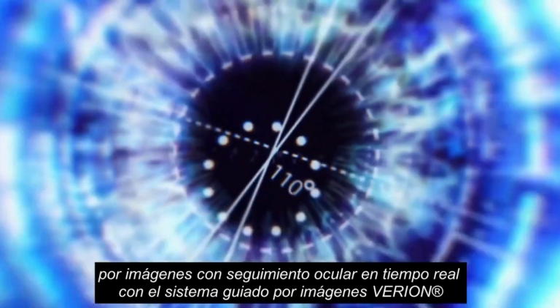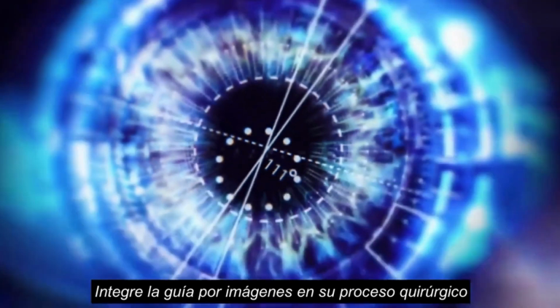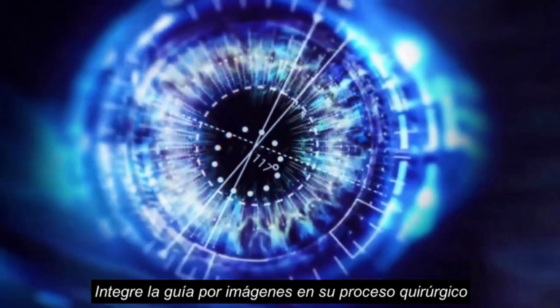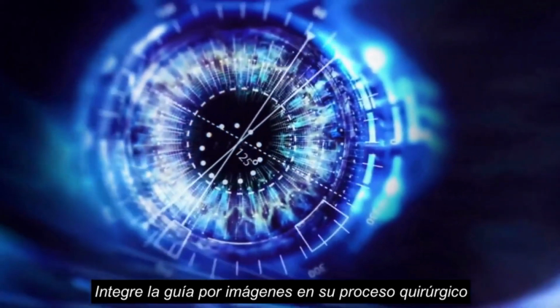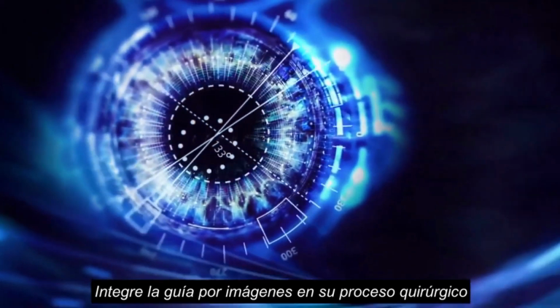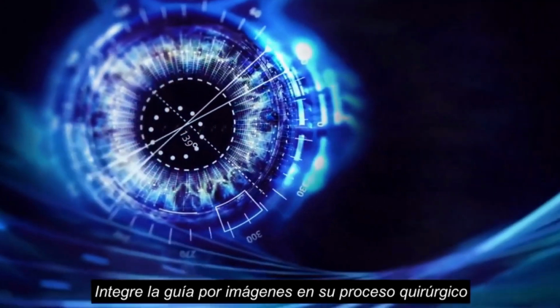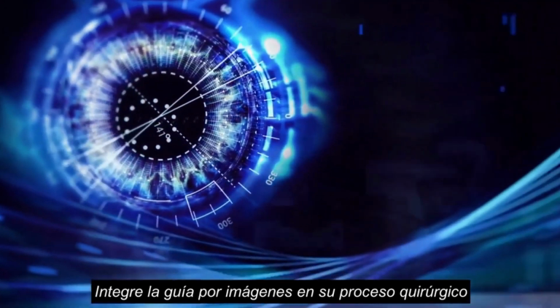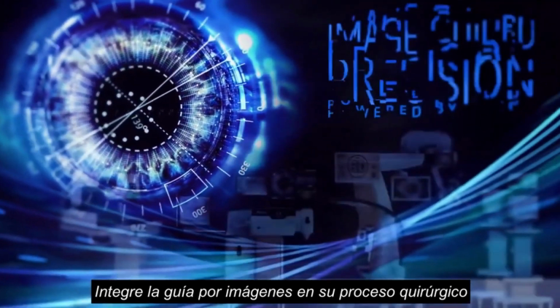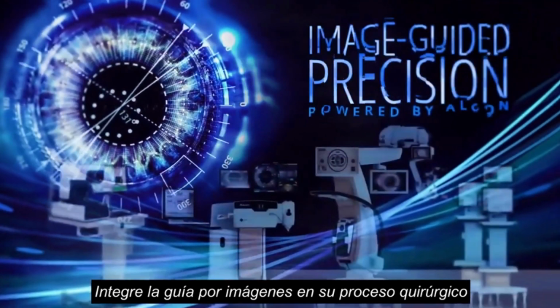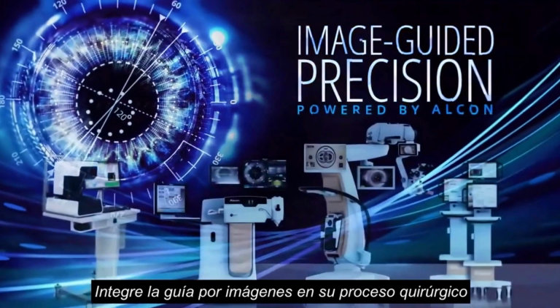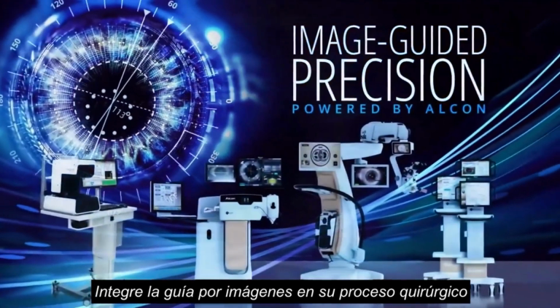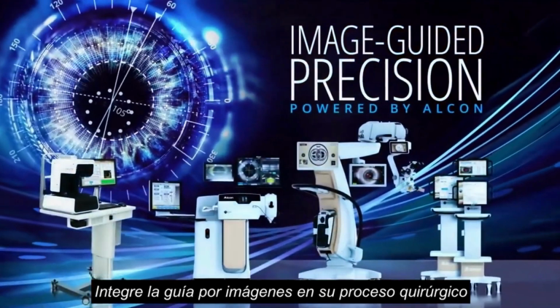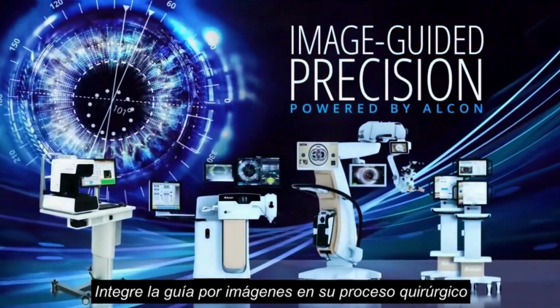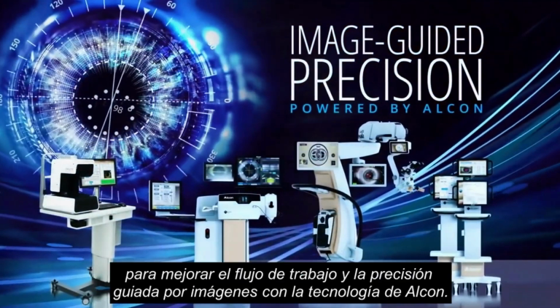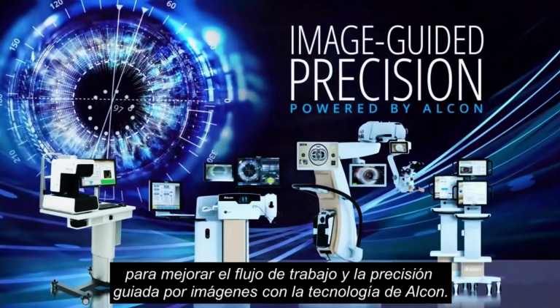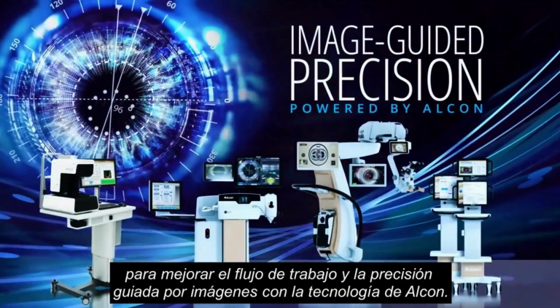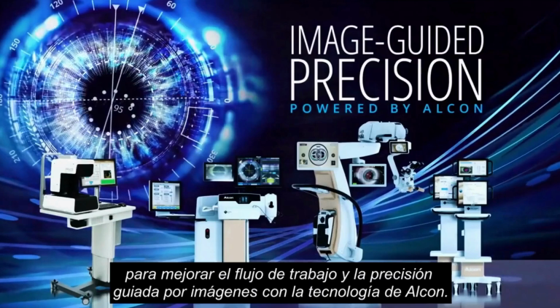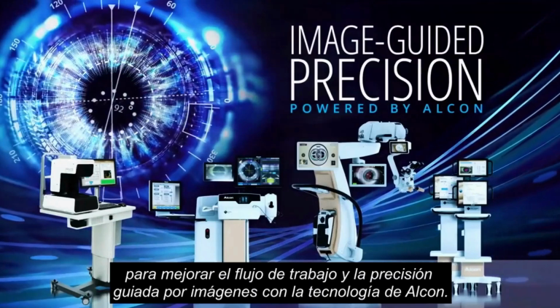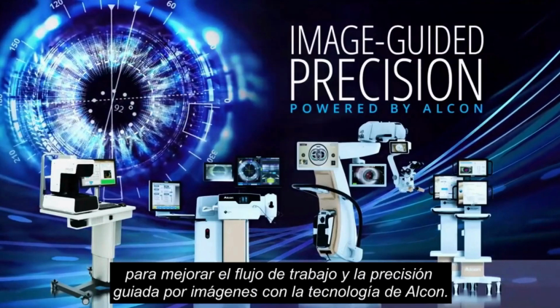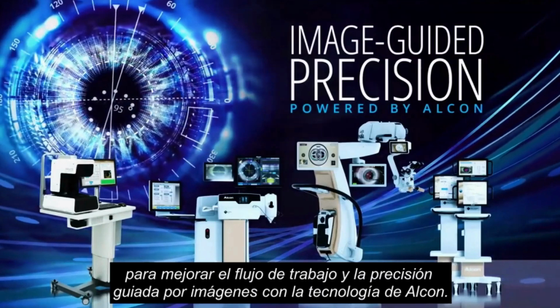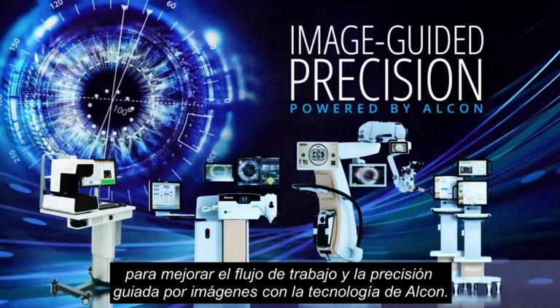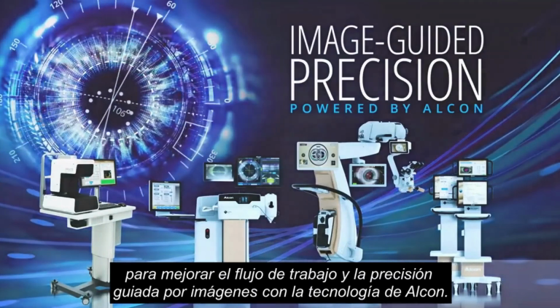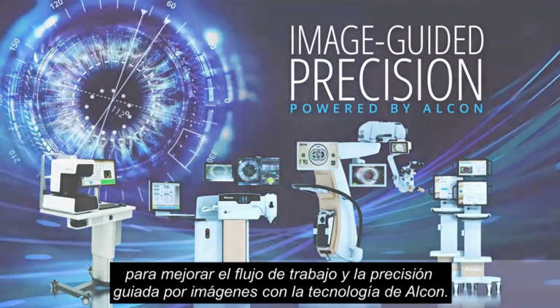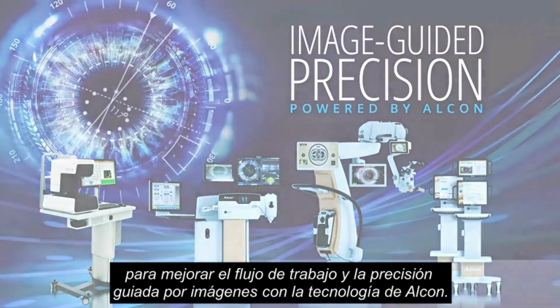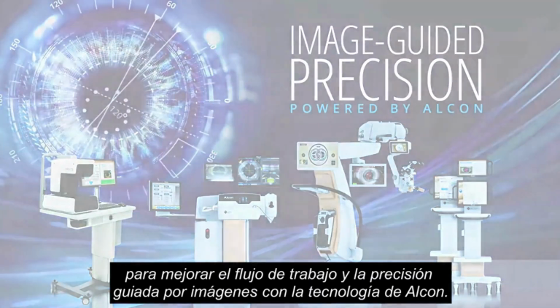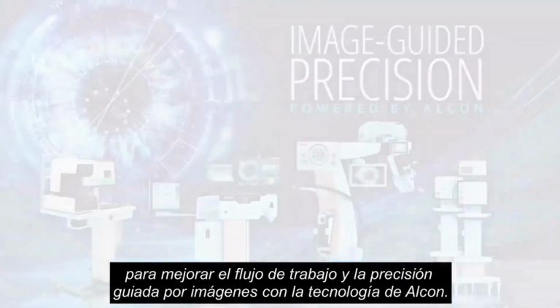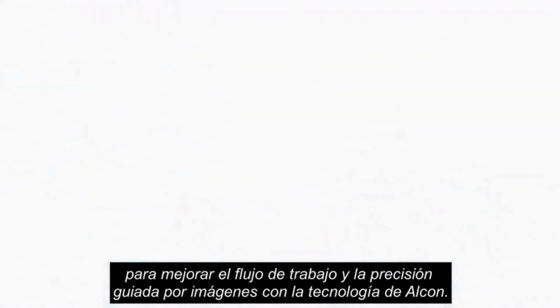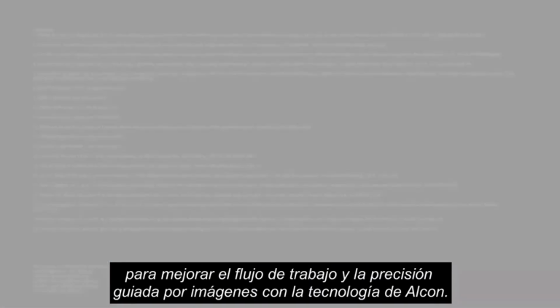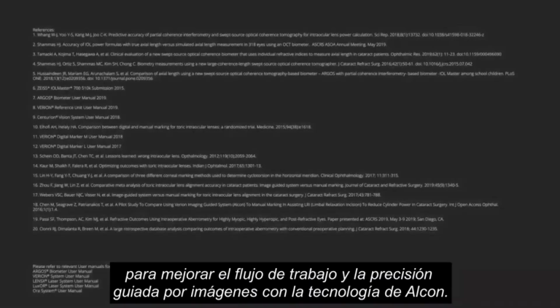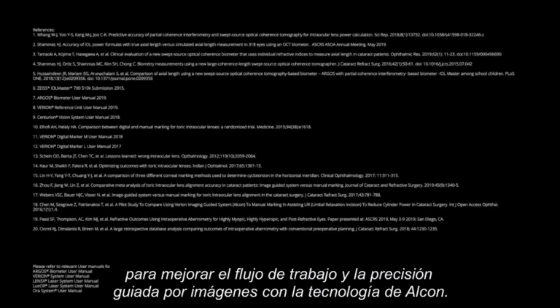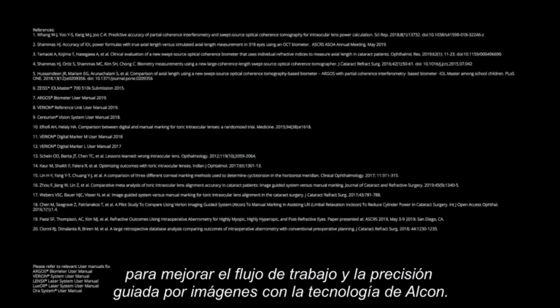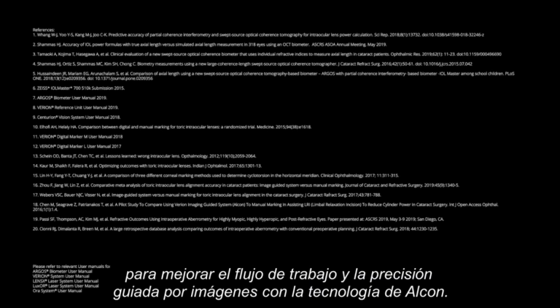Integrate image guidance into your surgical process for improved workflow and image-guided precision. Powered by Alcon.